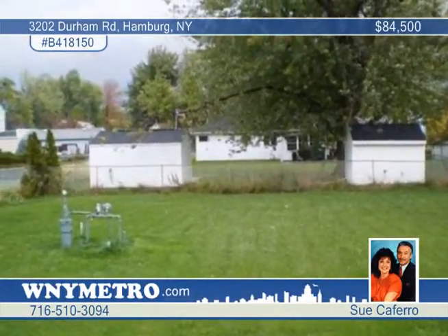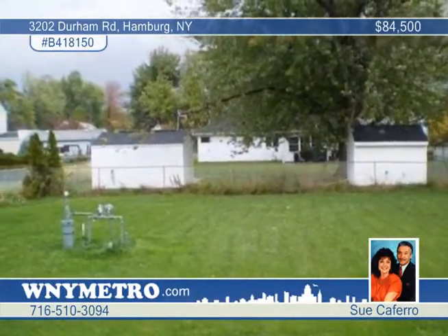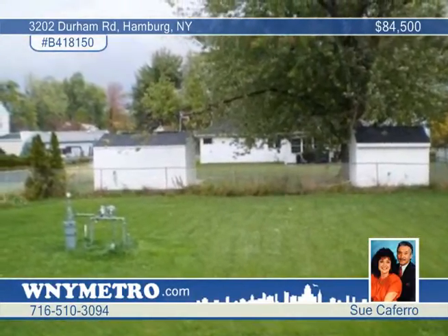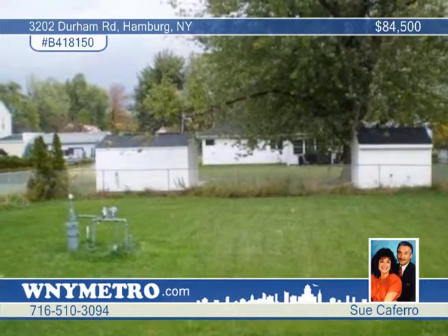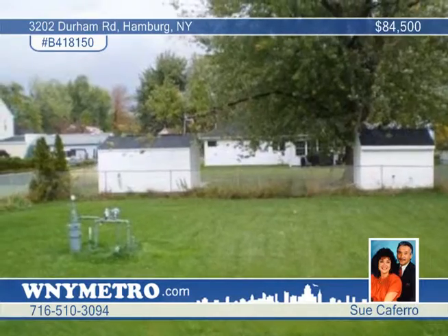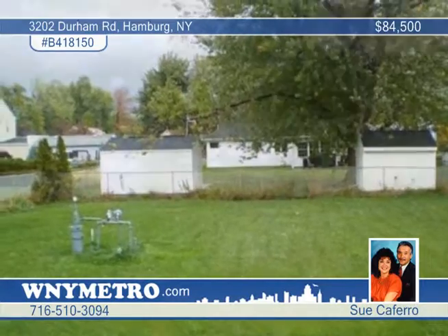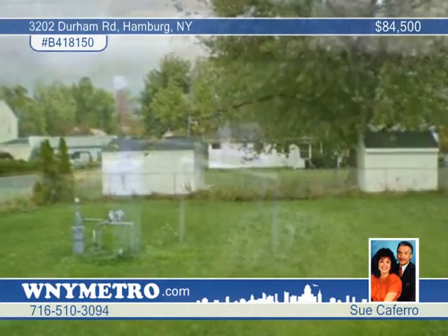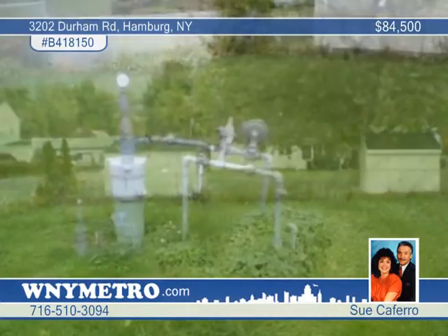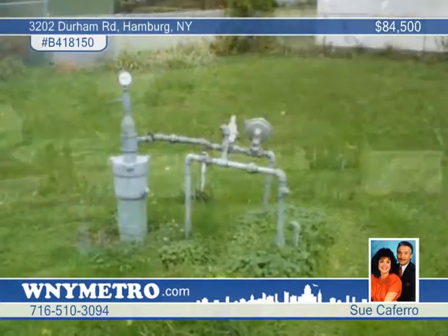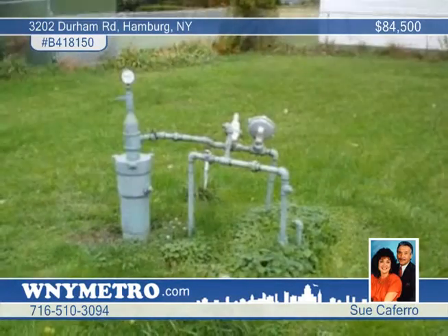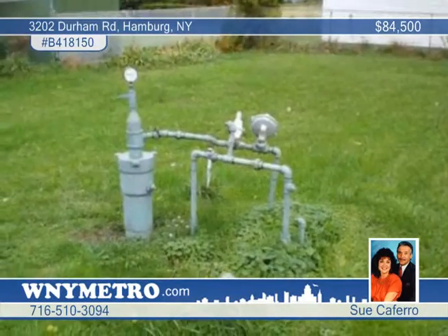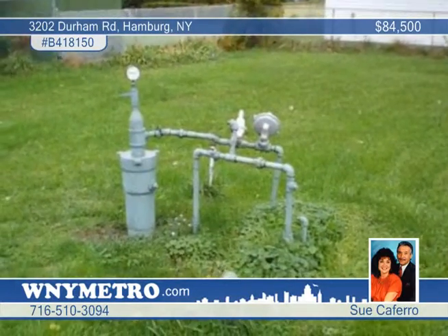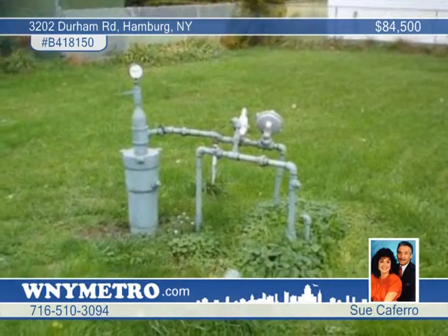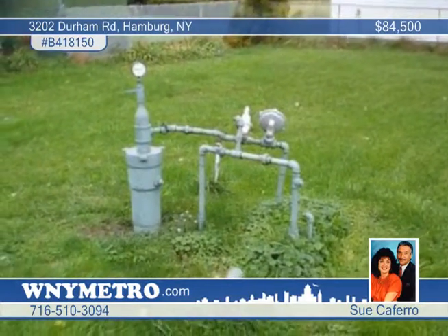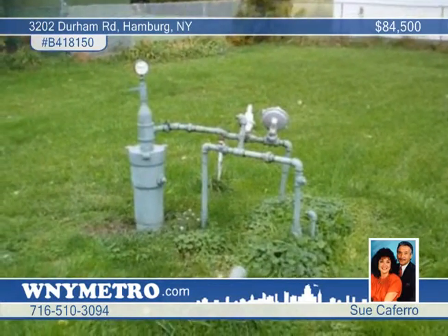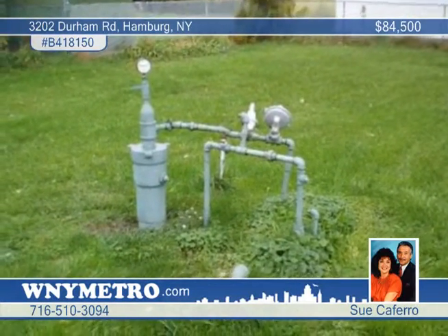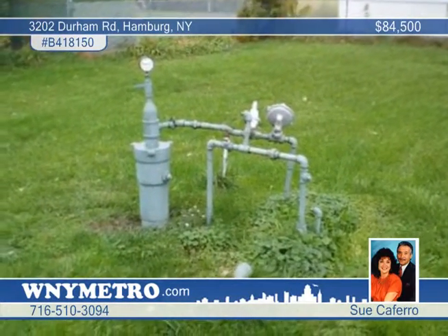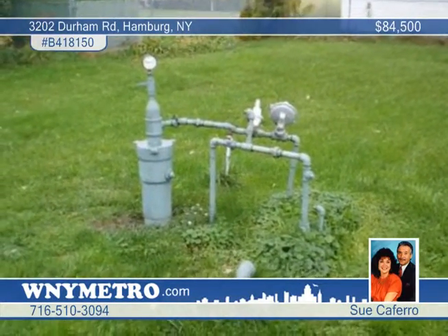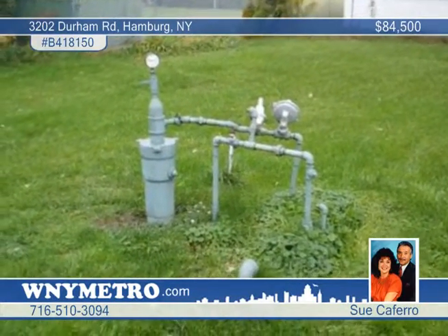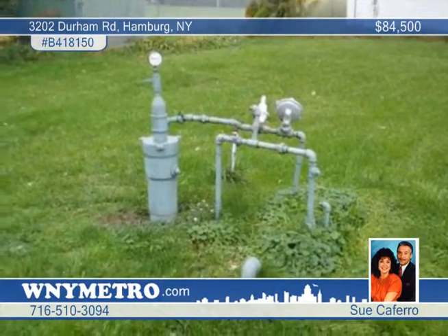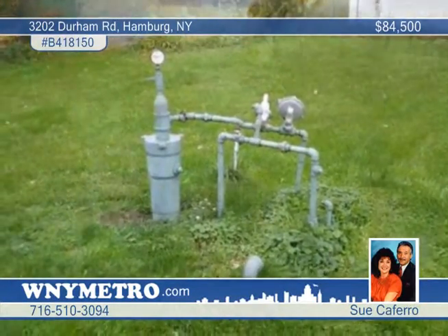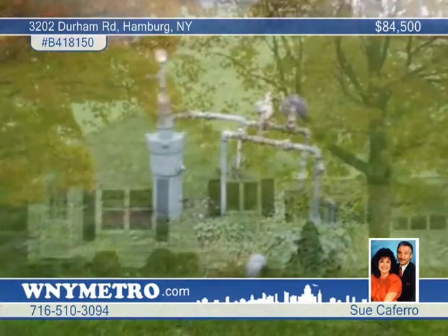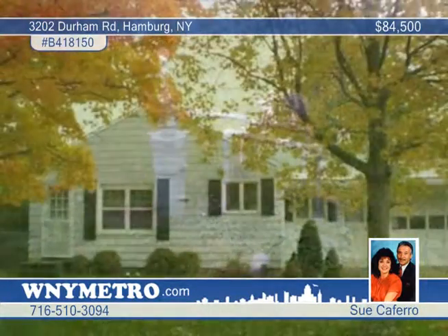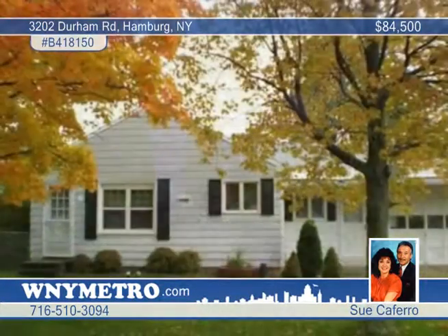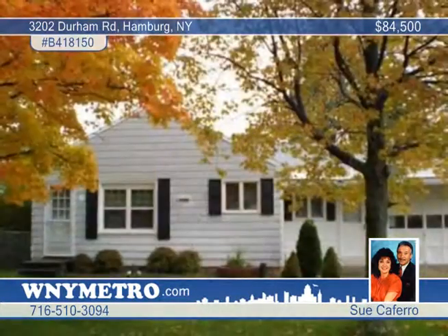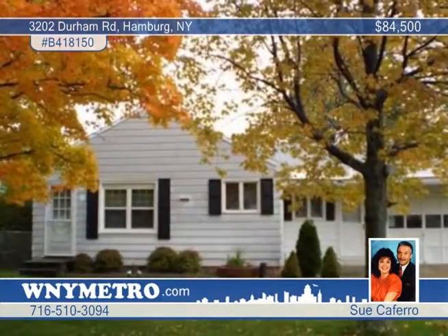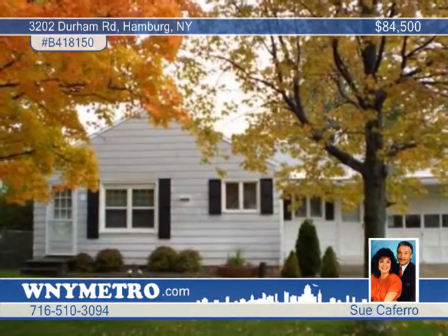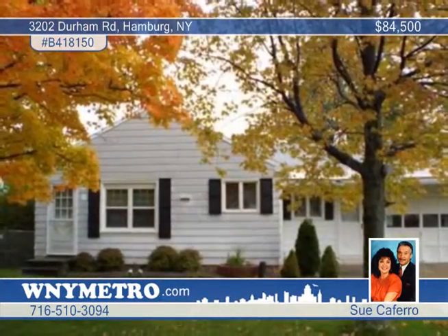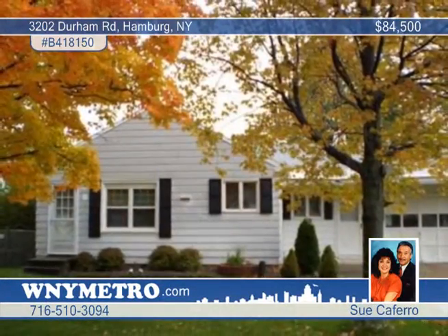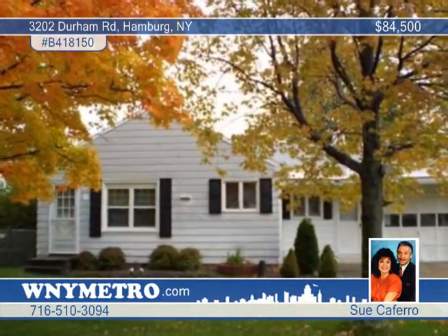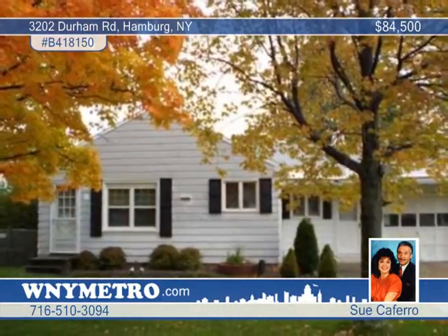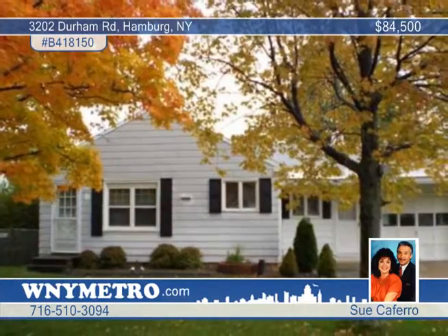It's within walking distance to beautiful Hamburg town beach and park. Learn more by calling Sue Kofuro.